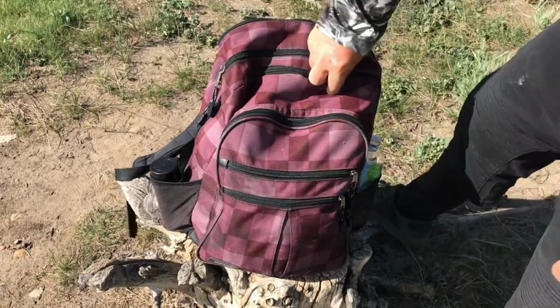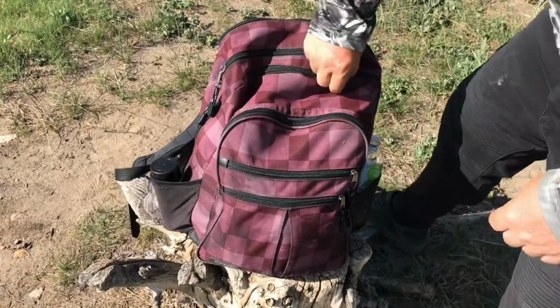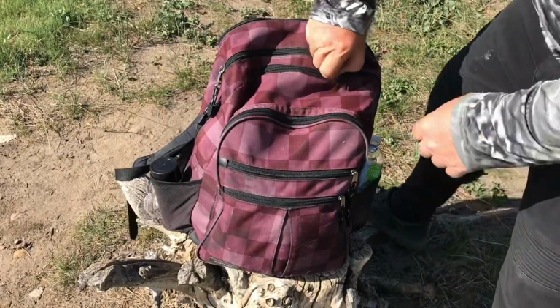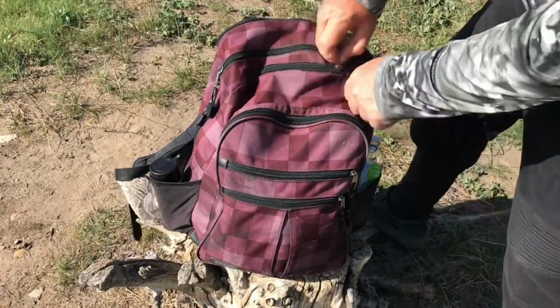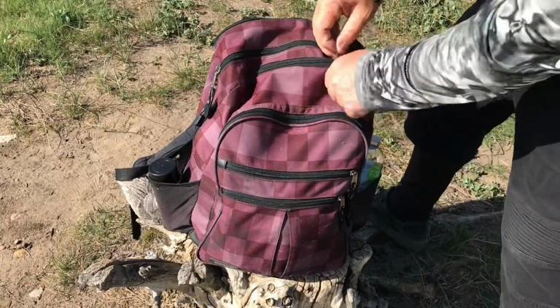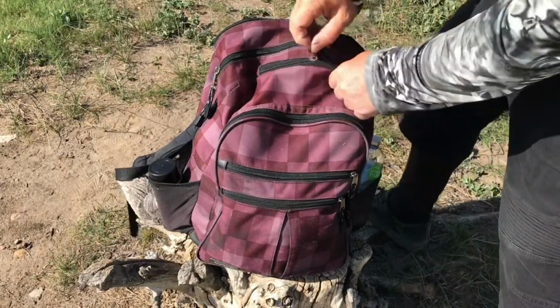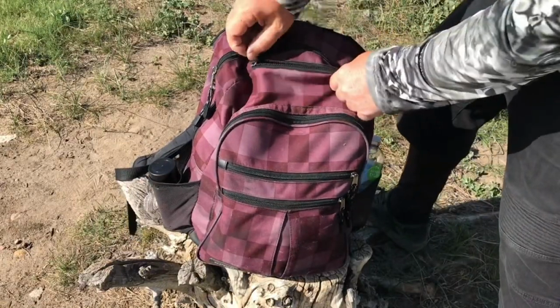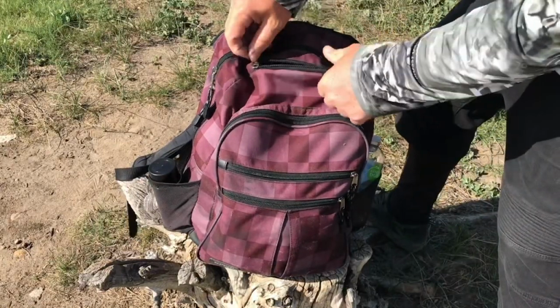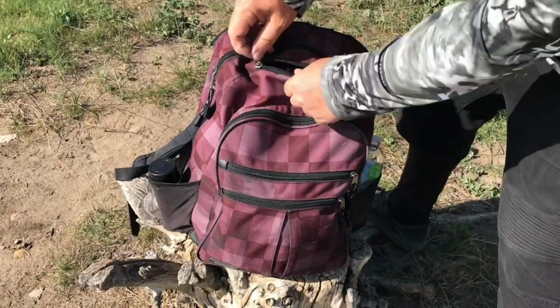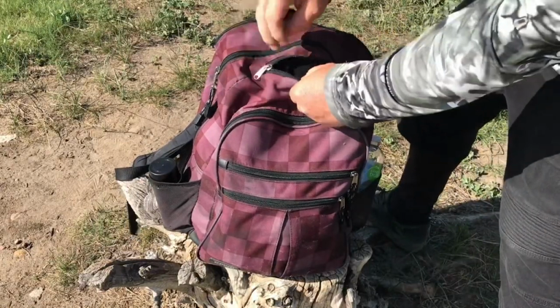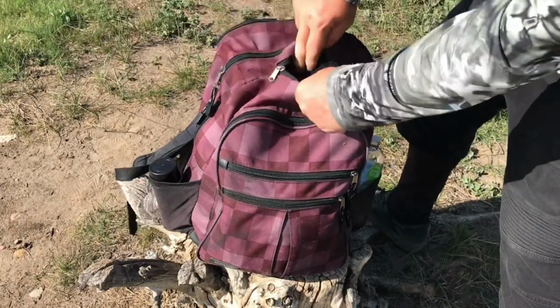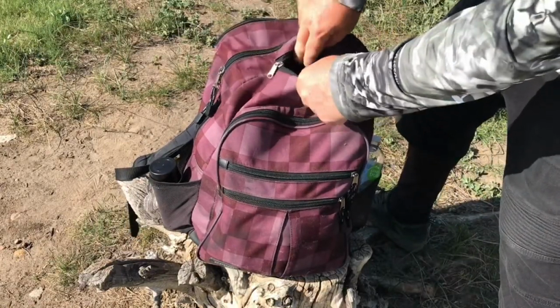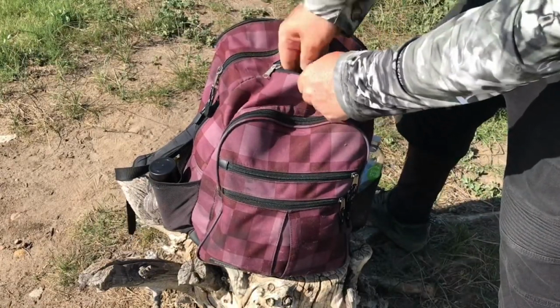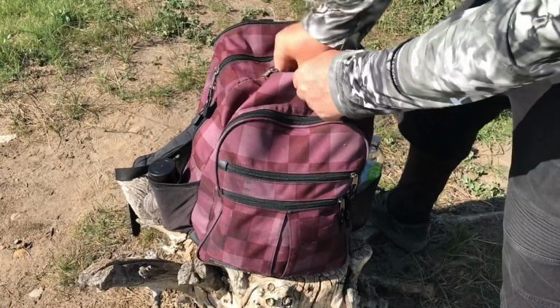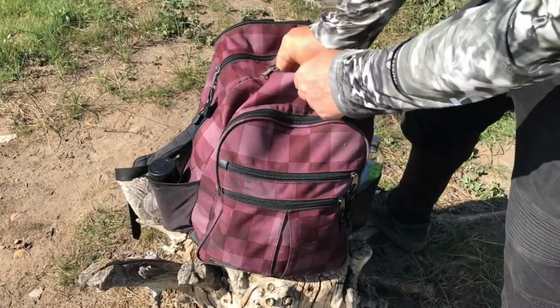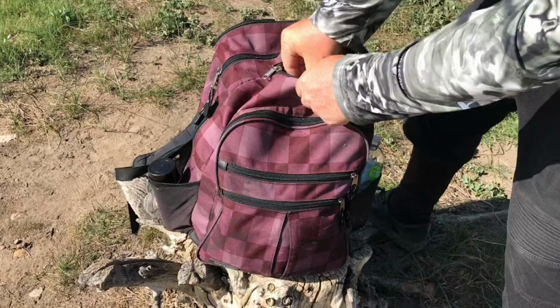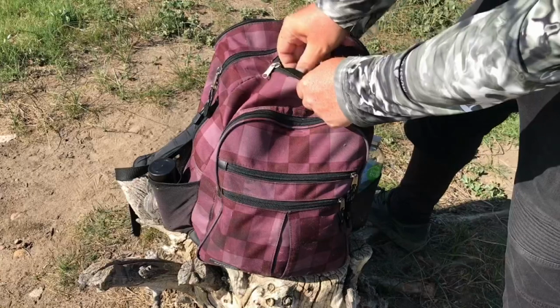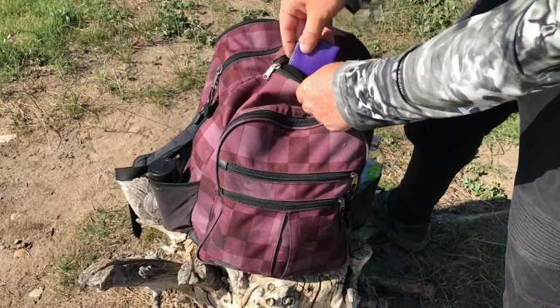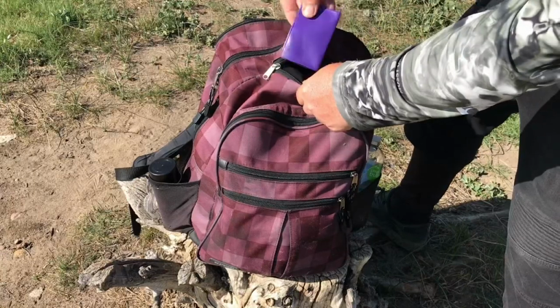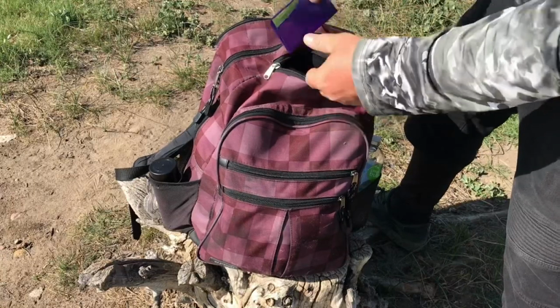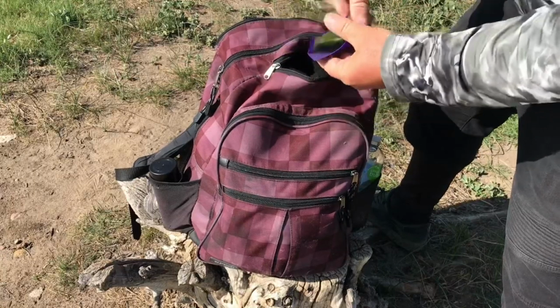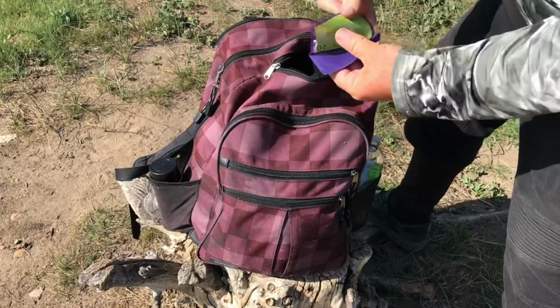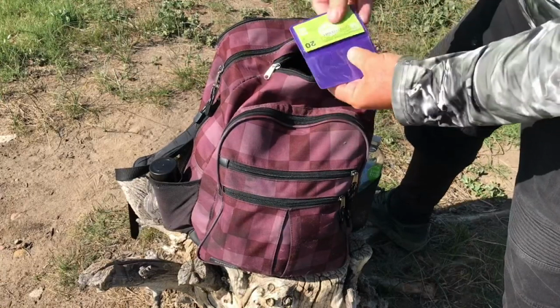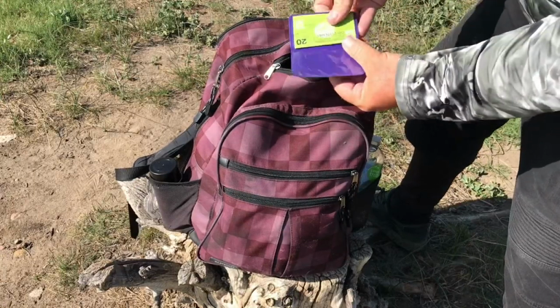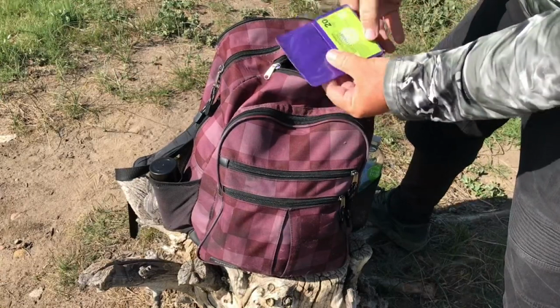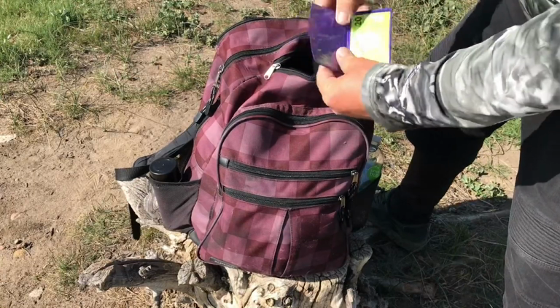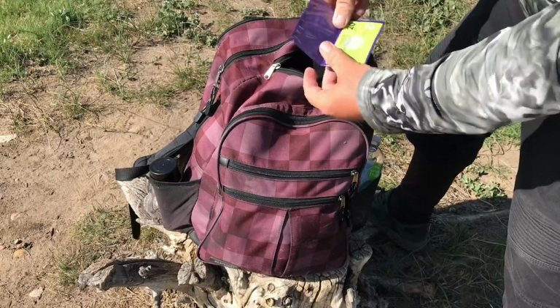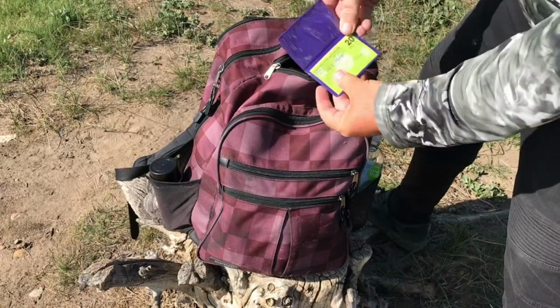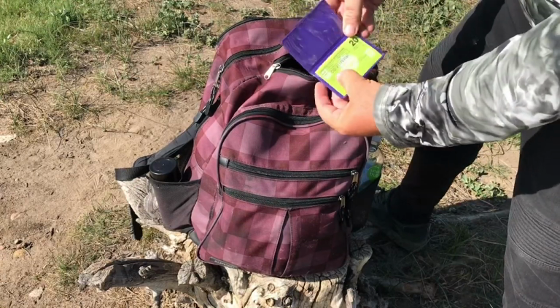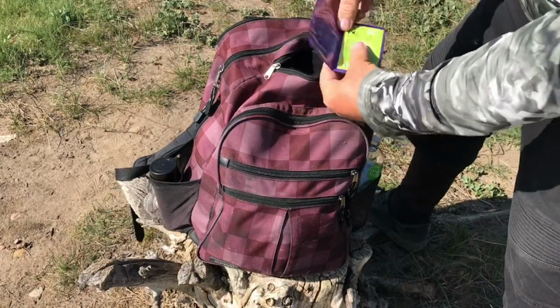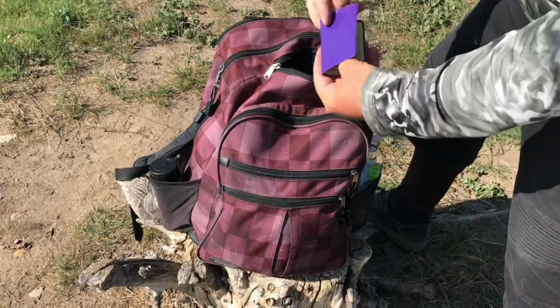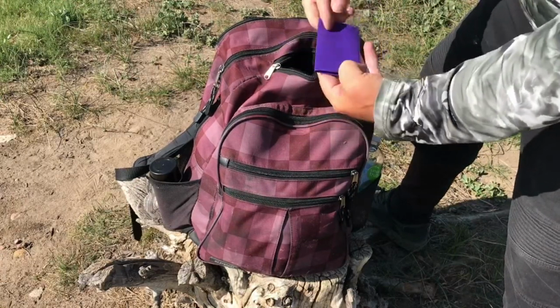In this top pocket I generally just keep things like my fishing license and a couple of backup memory cards for the camera.